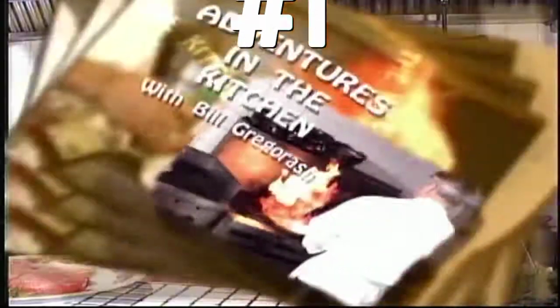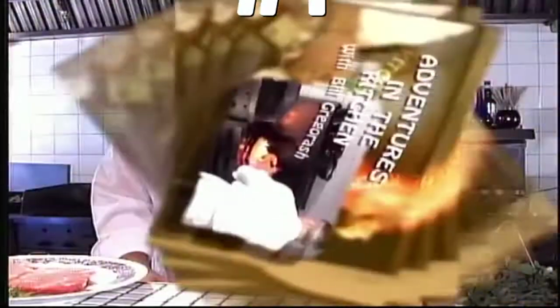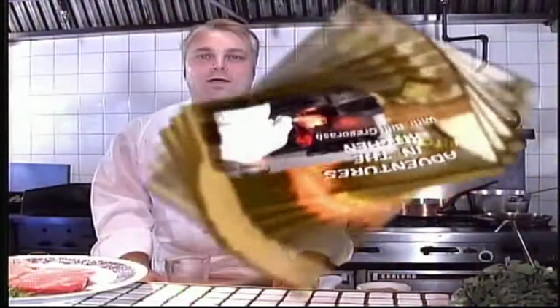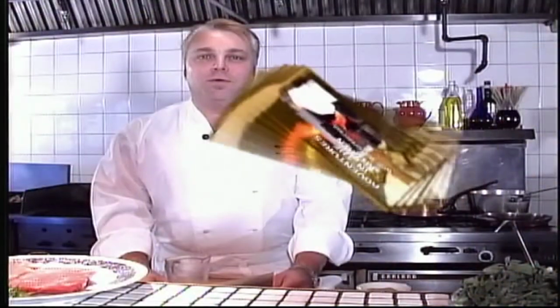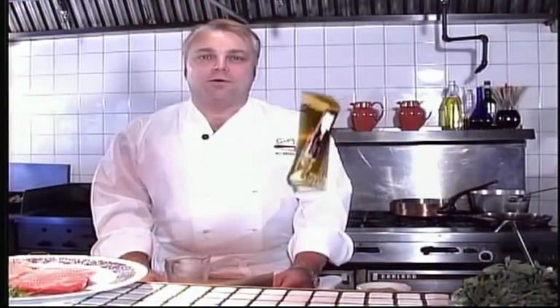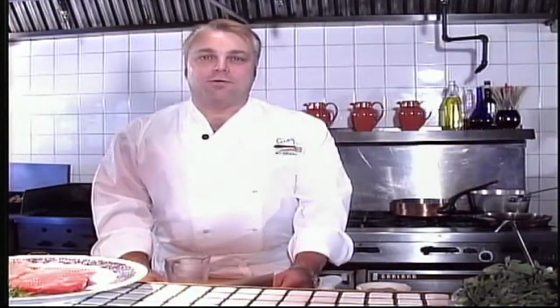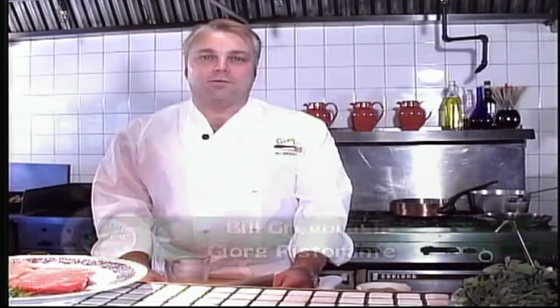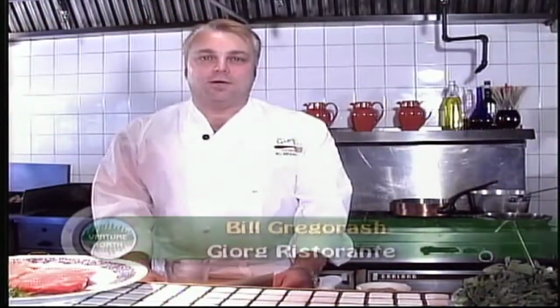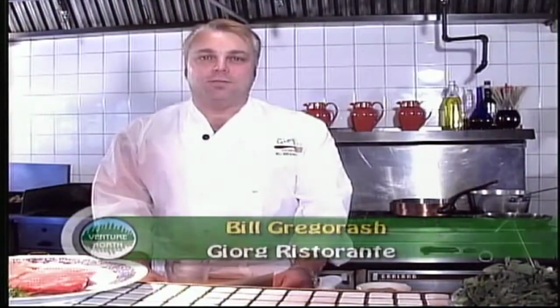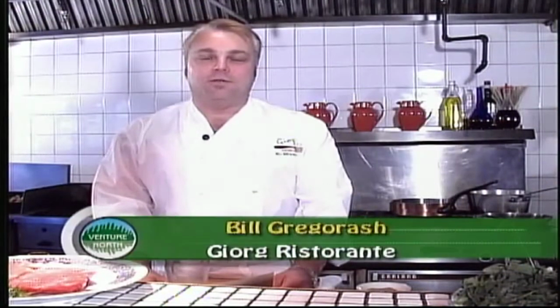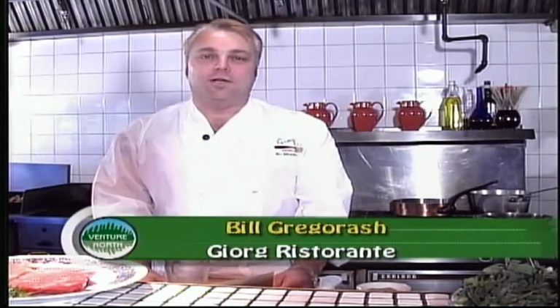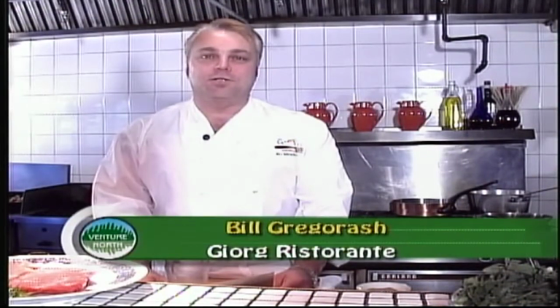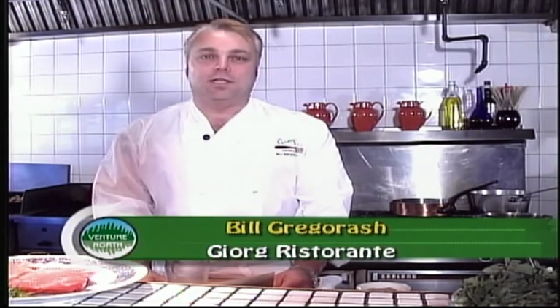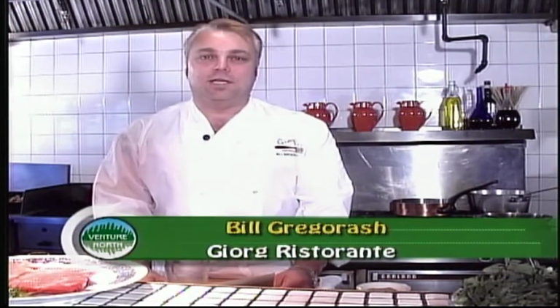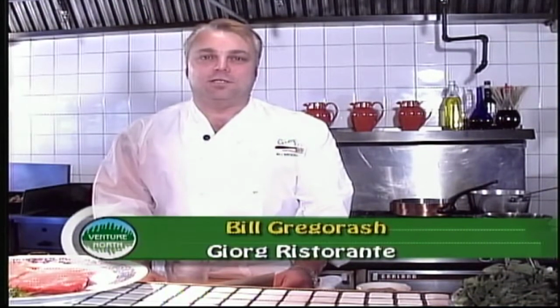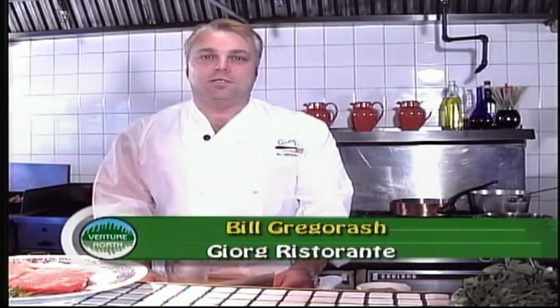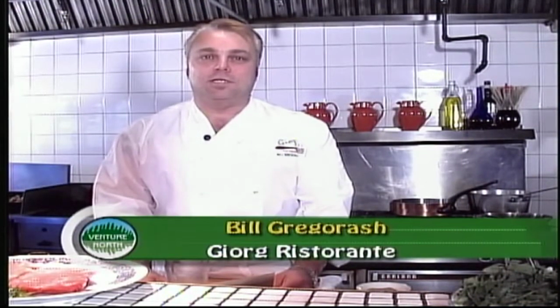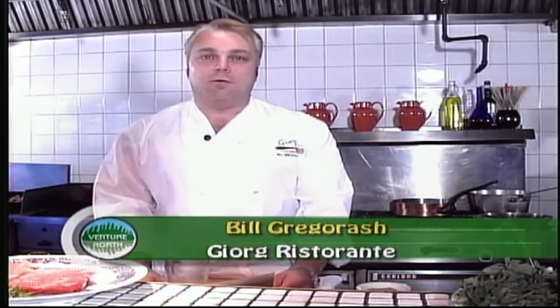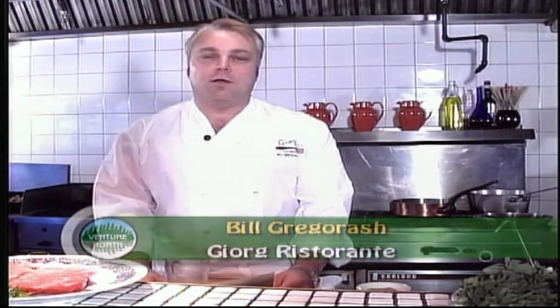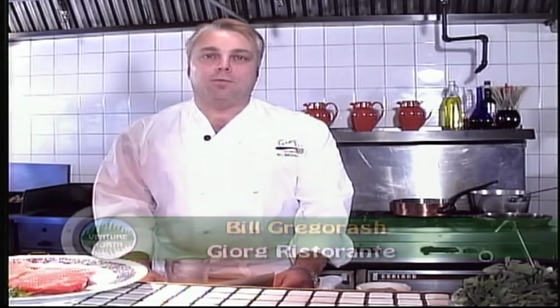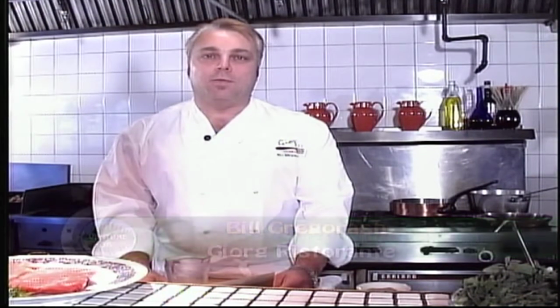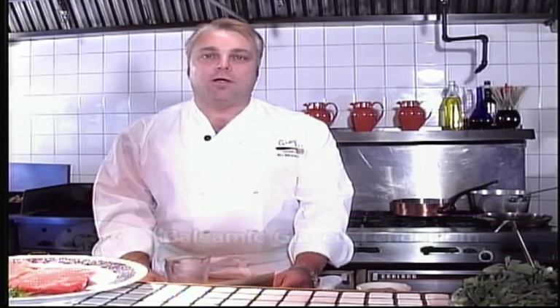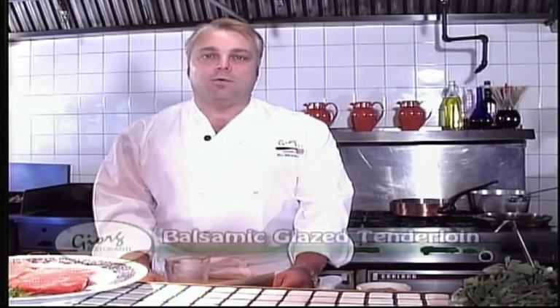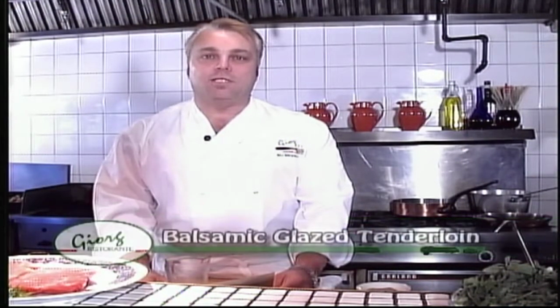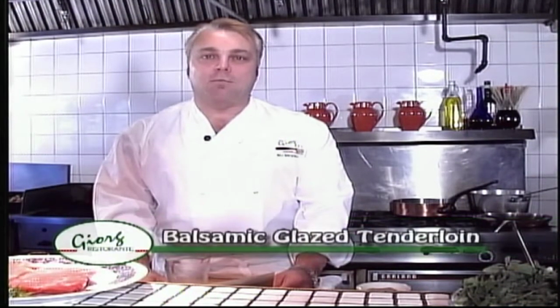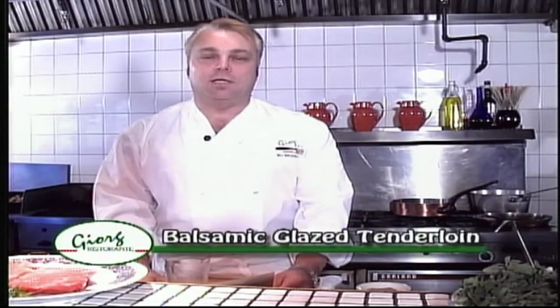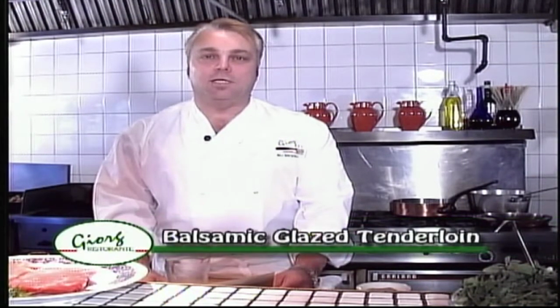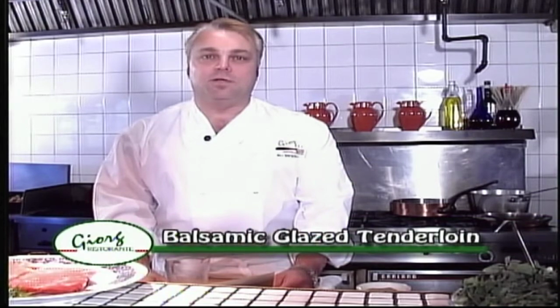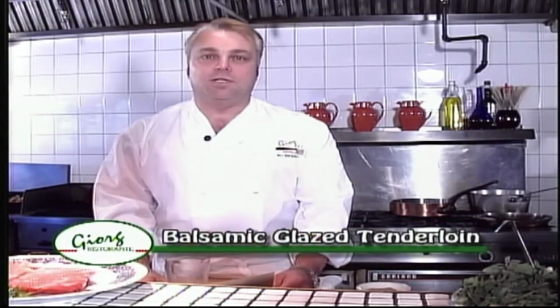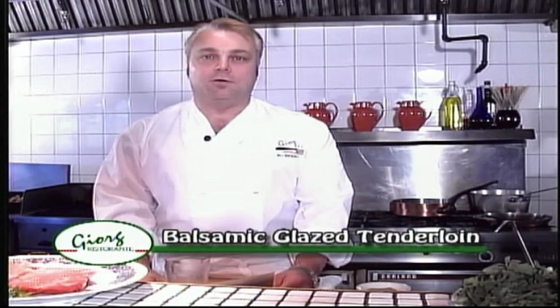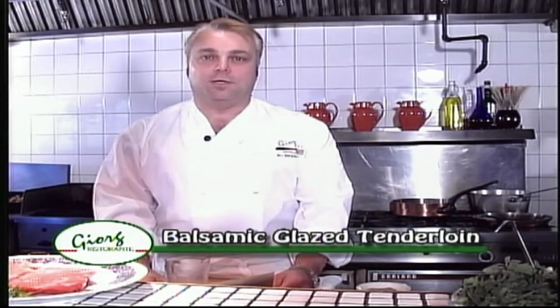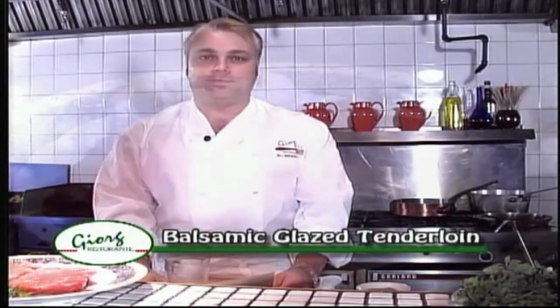Hi, I'm Bill Gregerich. Welcome to Adventures in the Kitchen. Today we're going to be preparing balsamic glazed beef tenderloin.